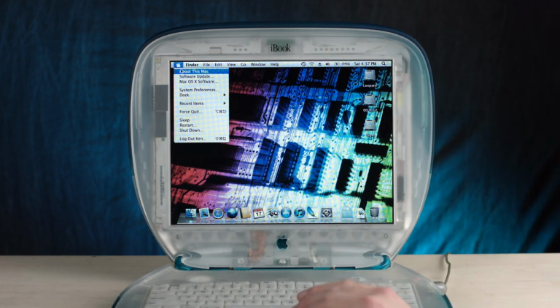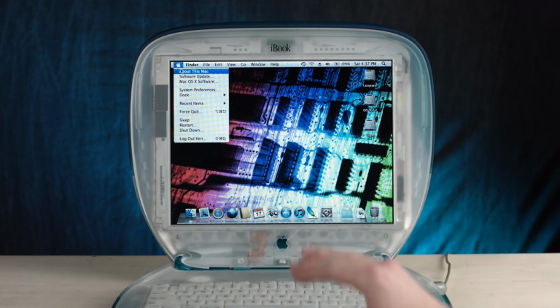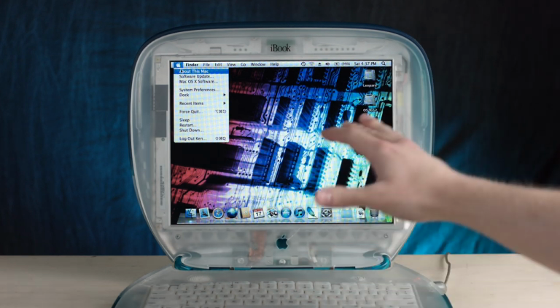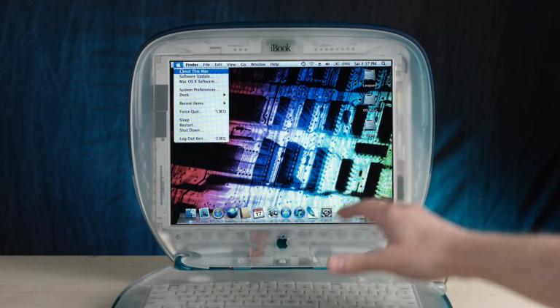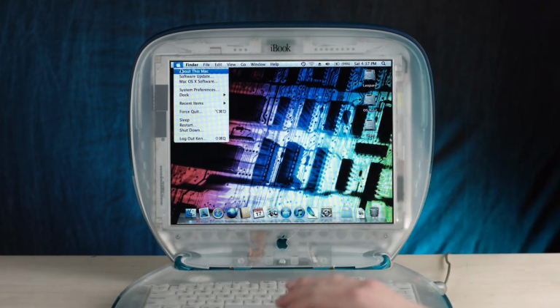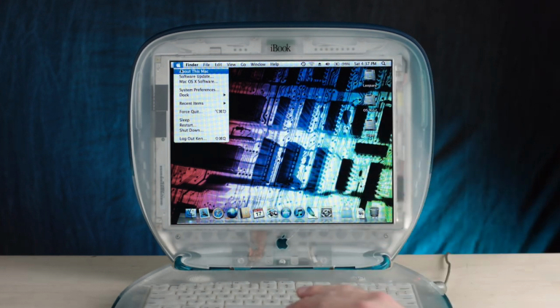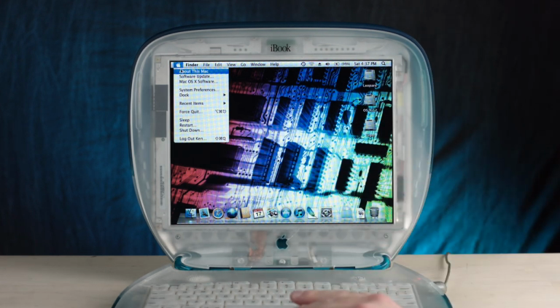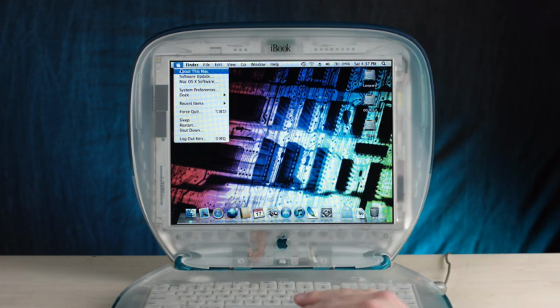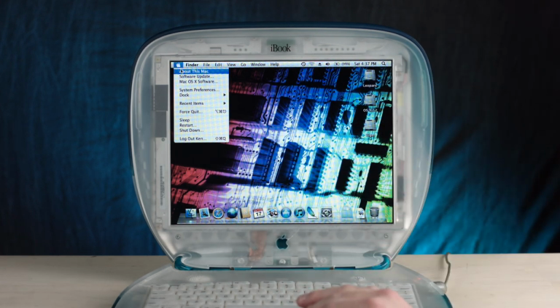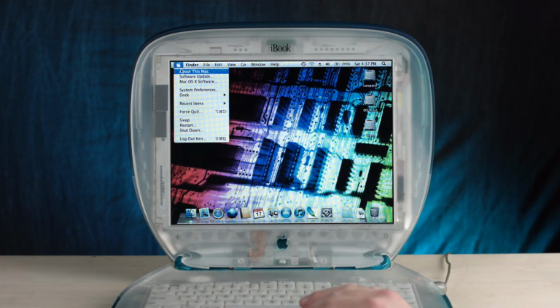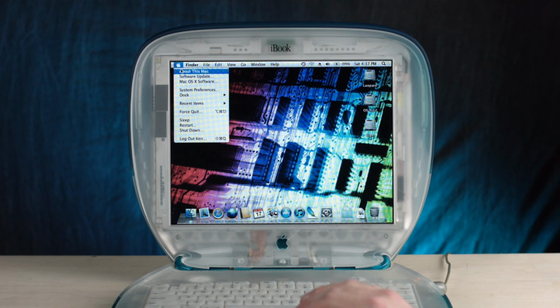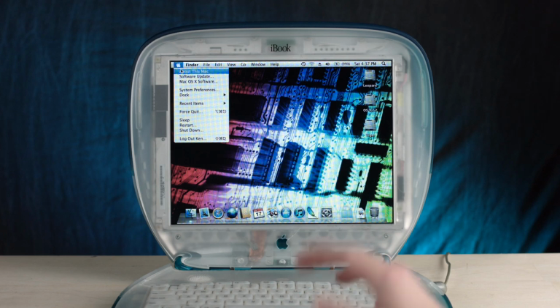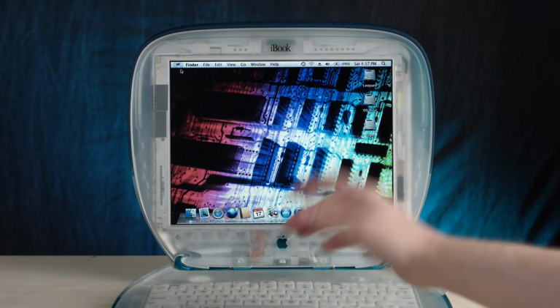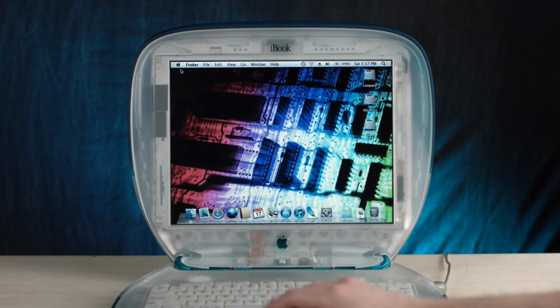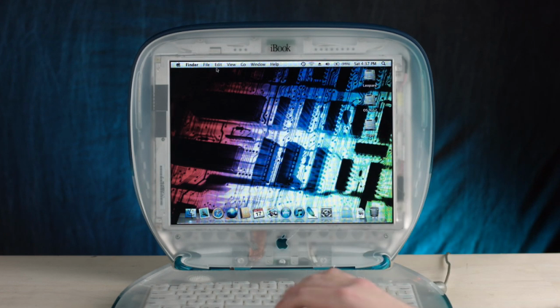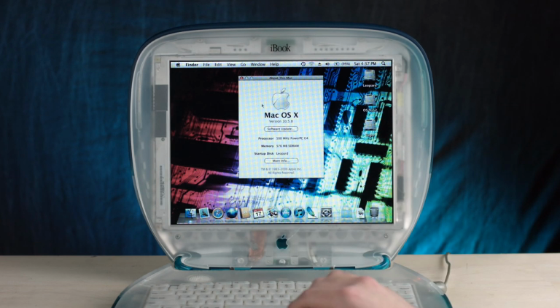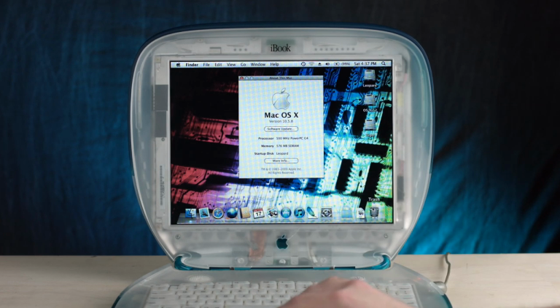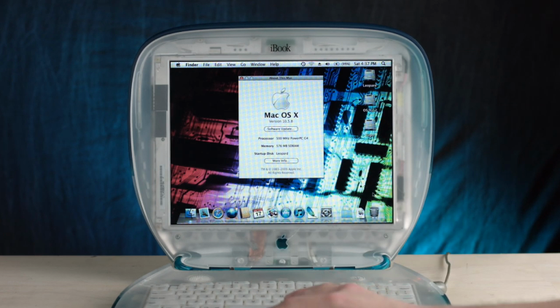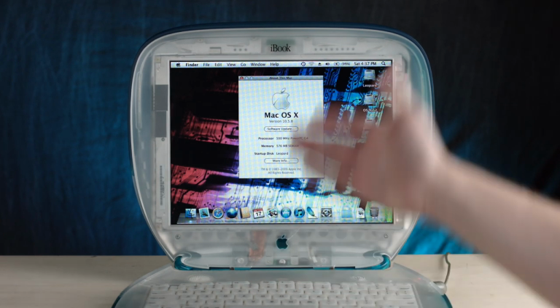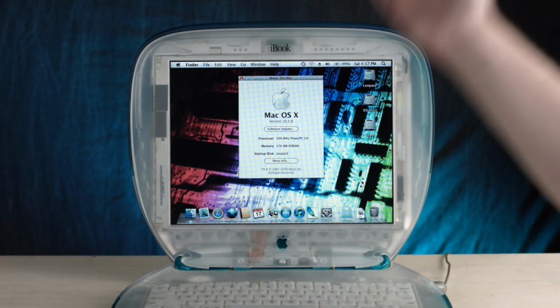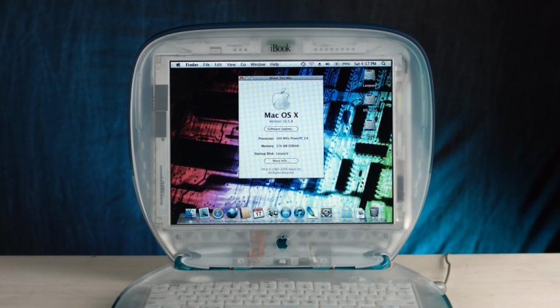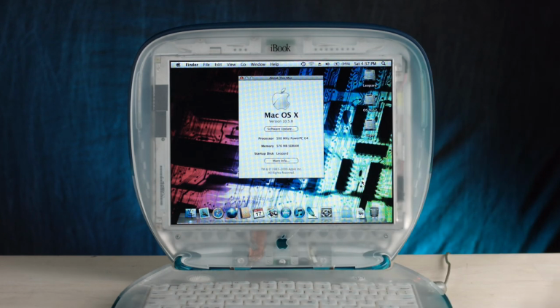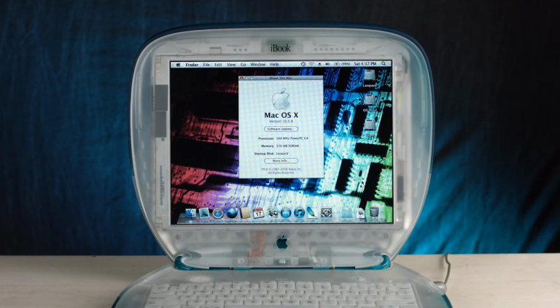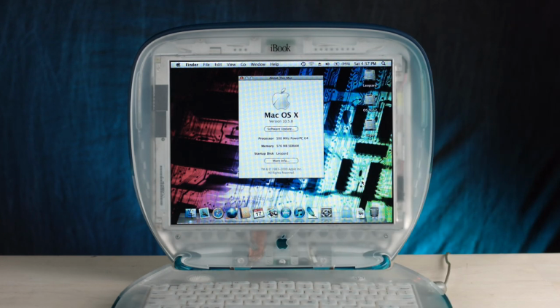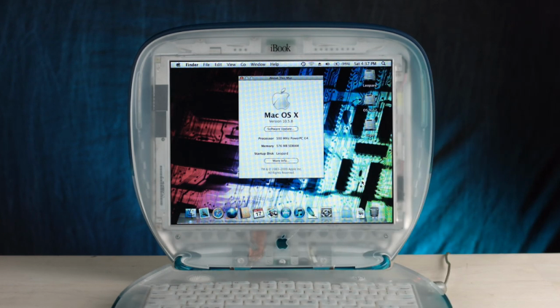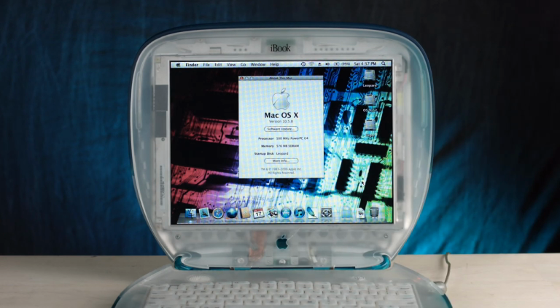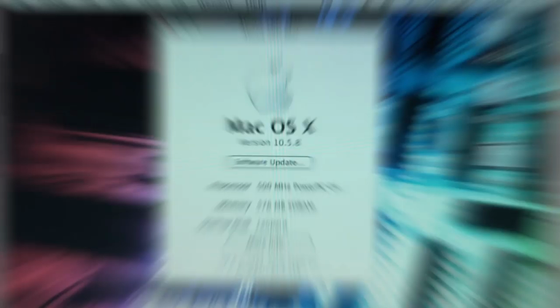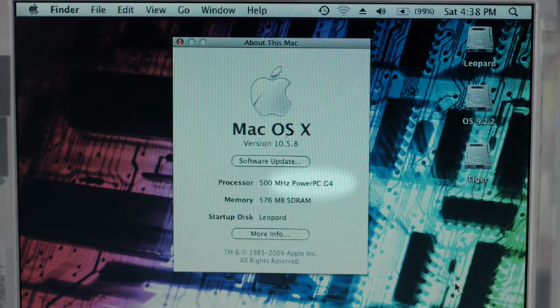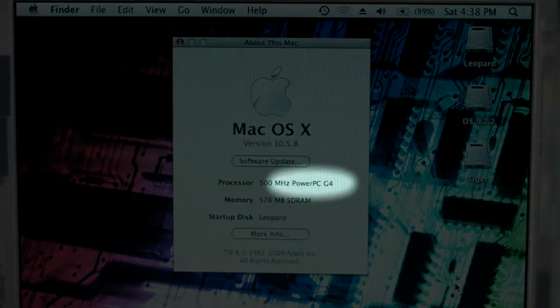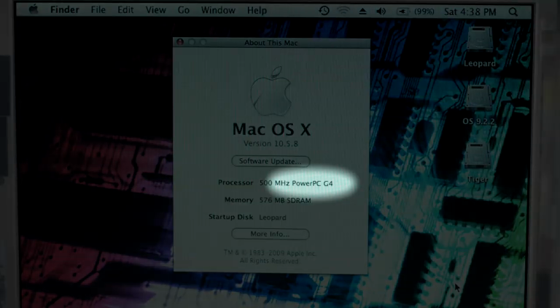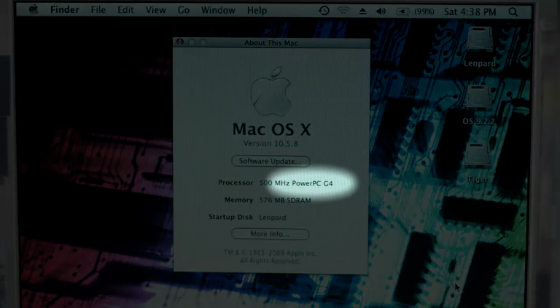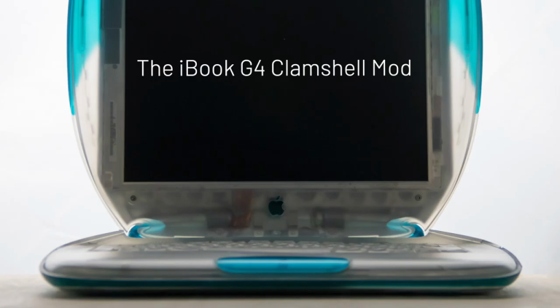The iBook clamshell design only had a G3 in it. Look, I'll show you. See, right there — PowerPC G4. Wait, what the shit?